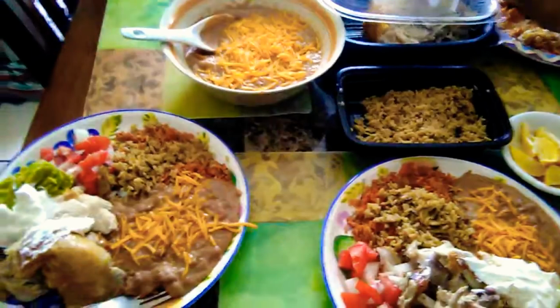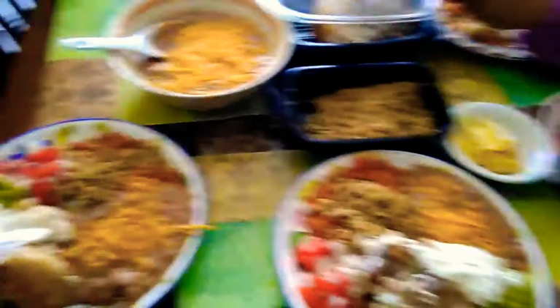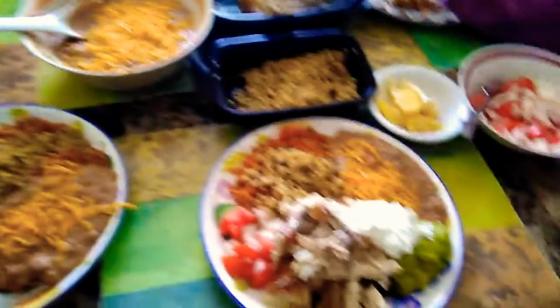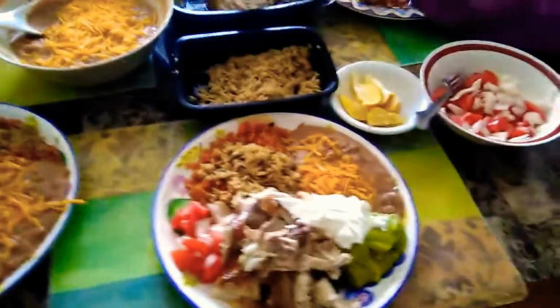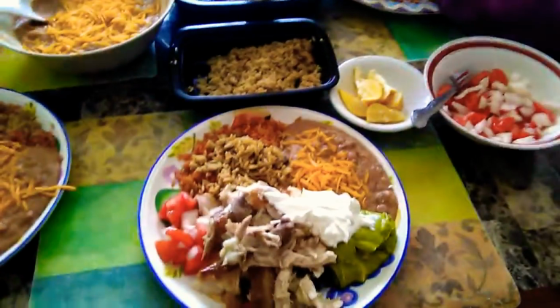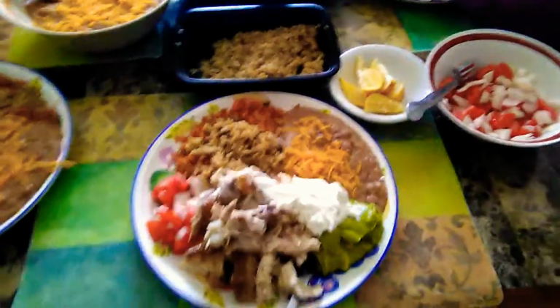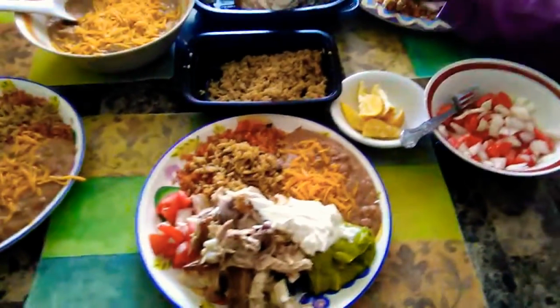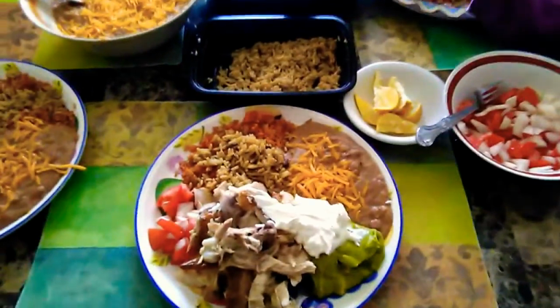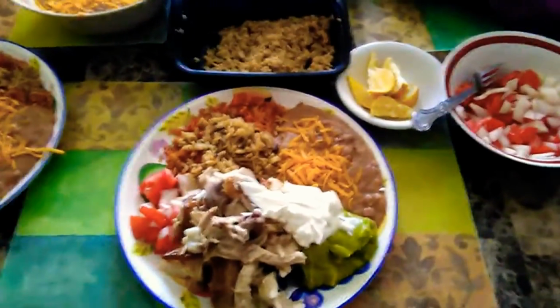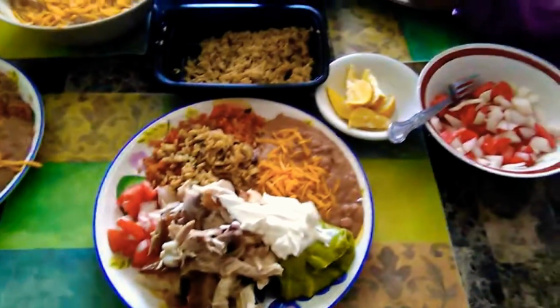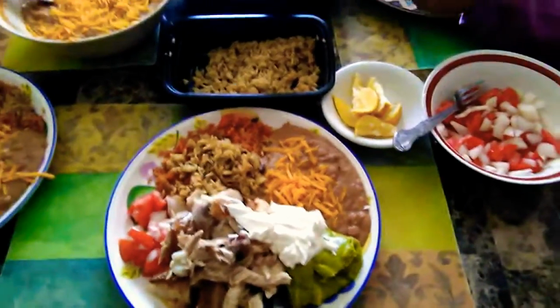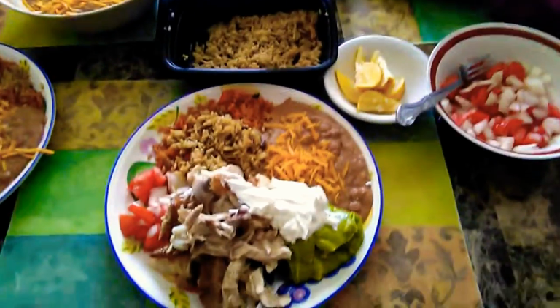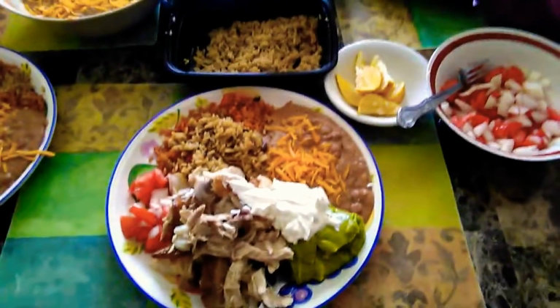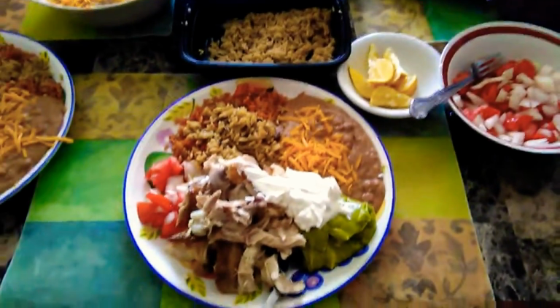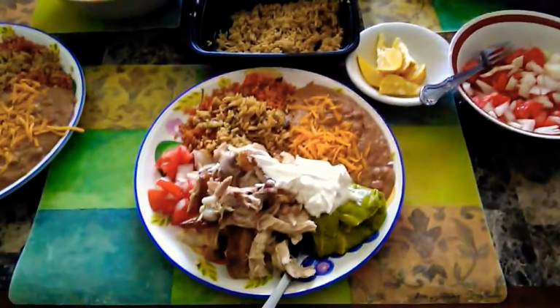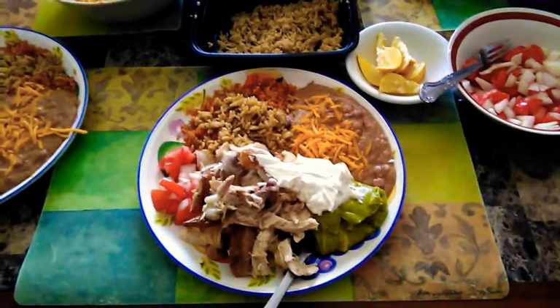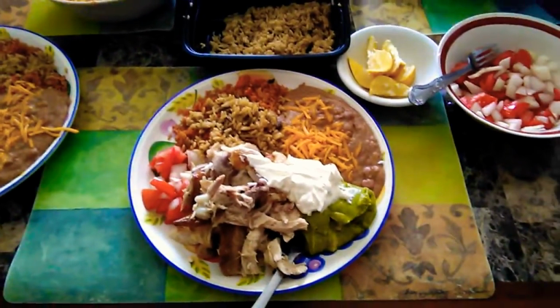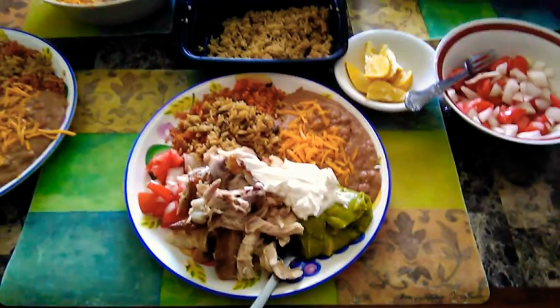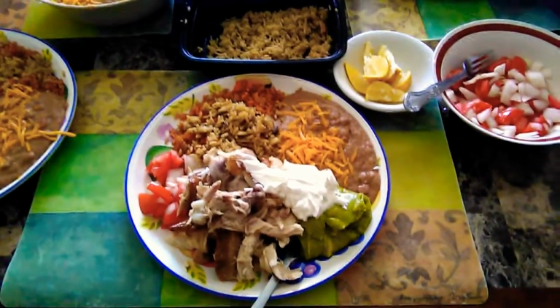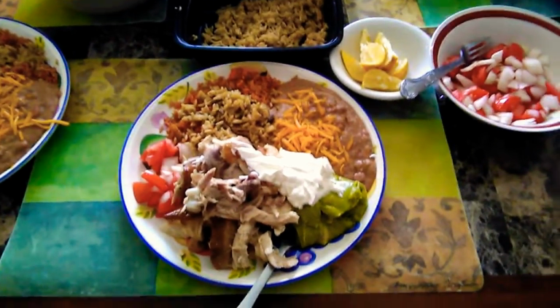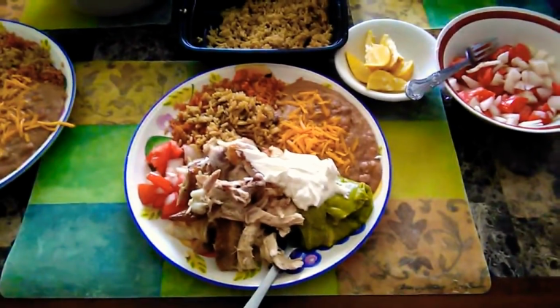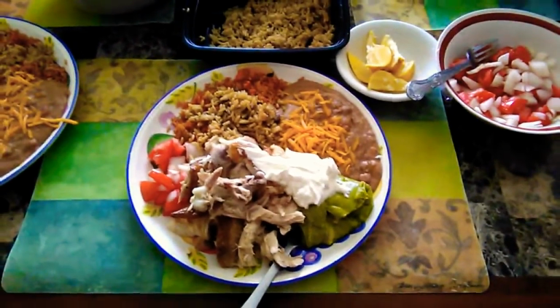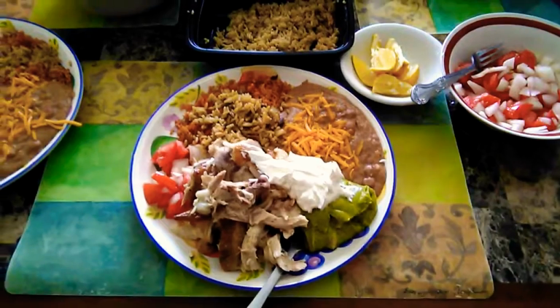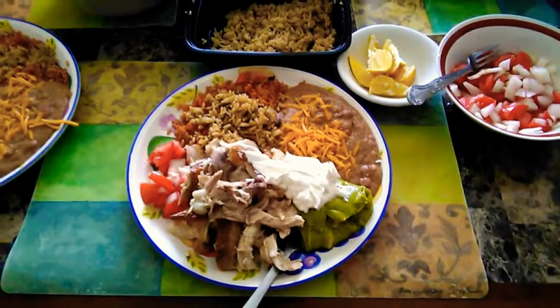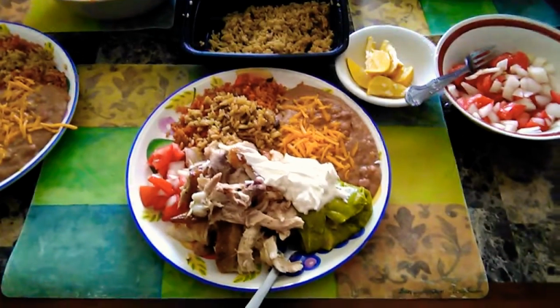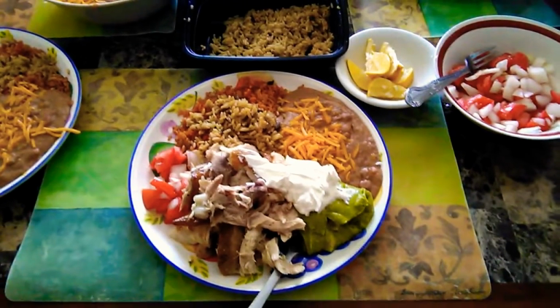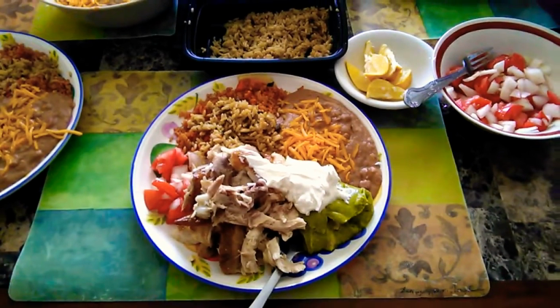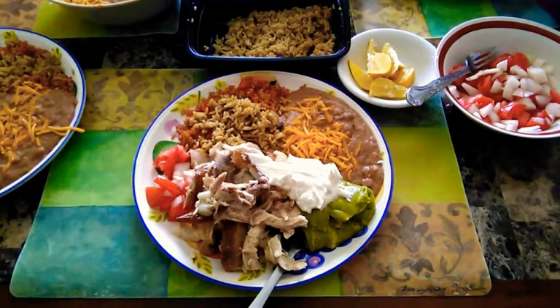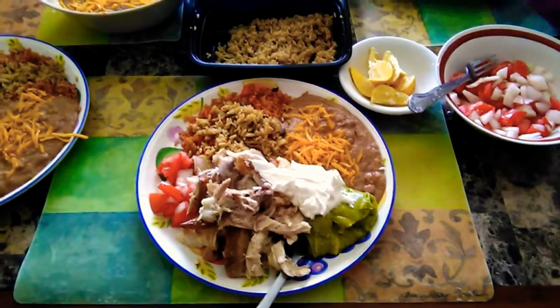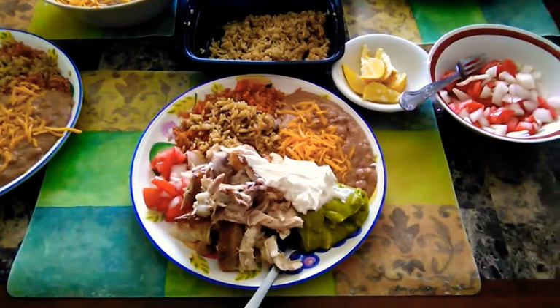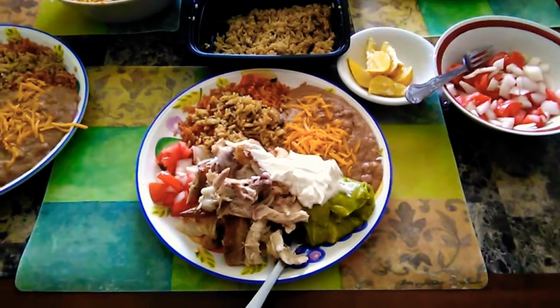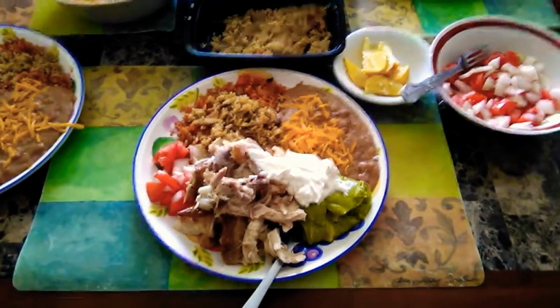Hello, welcome to Emanuel DLR Food Adventures. Today, we are craving some Pollo Loco, which we had yesterday,